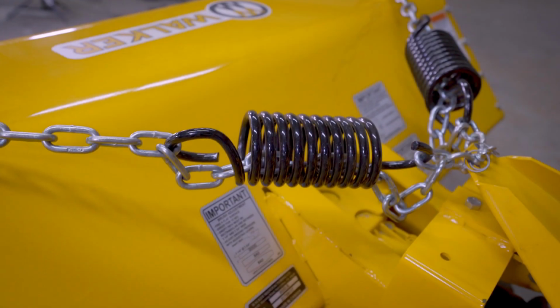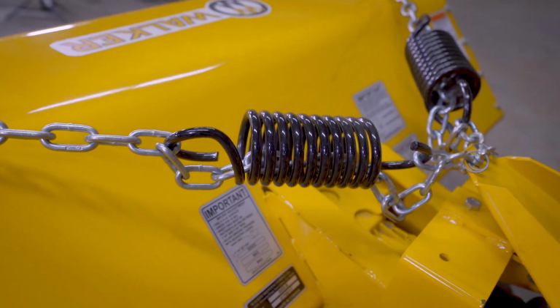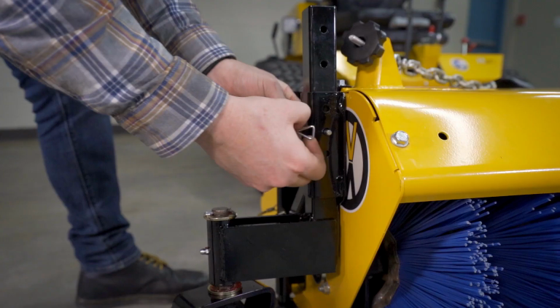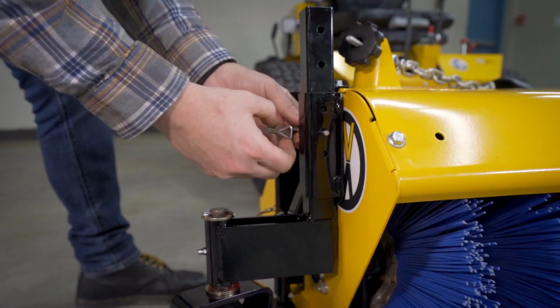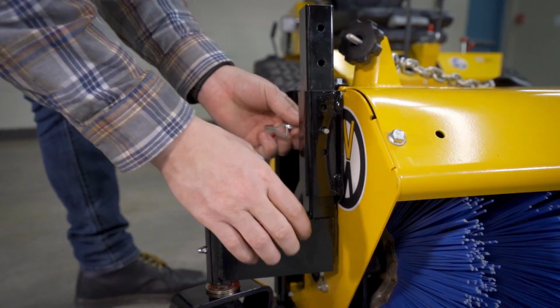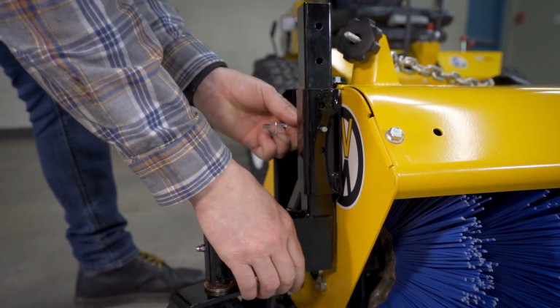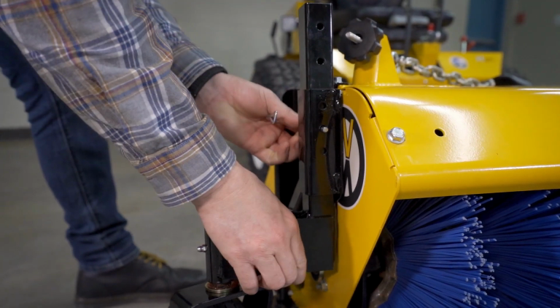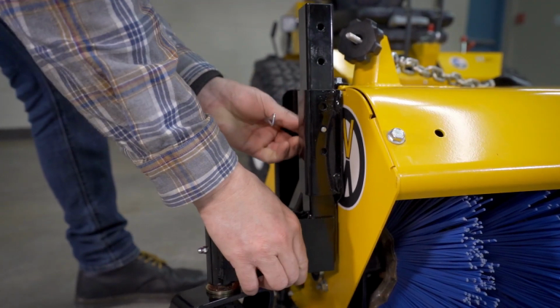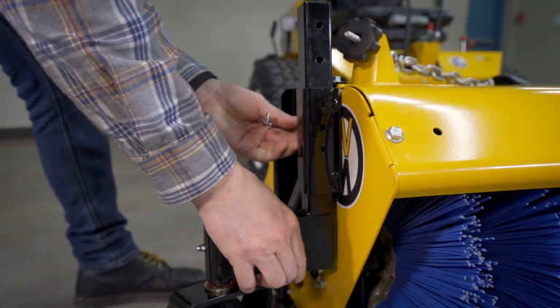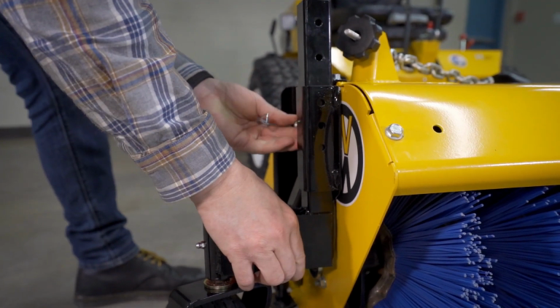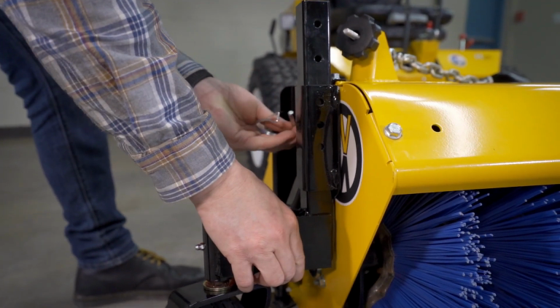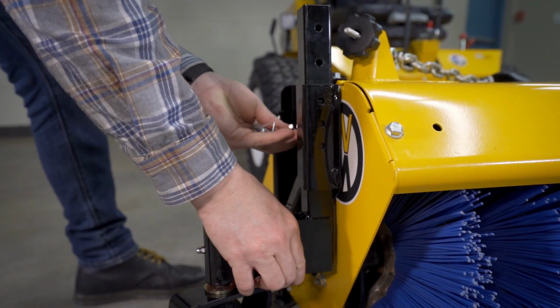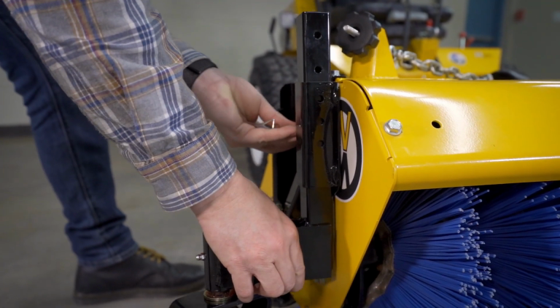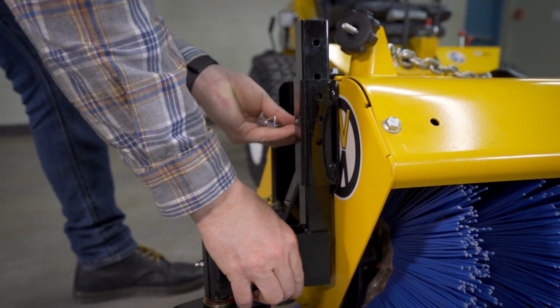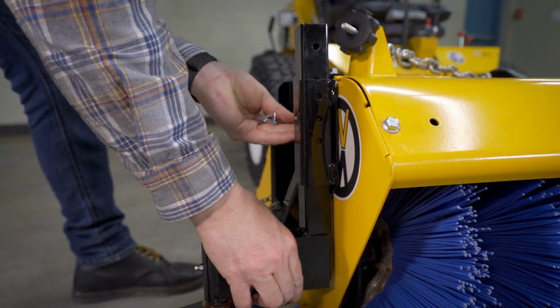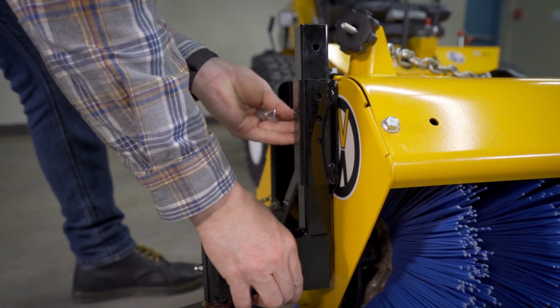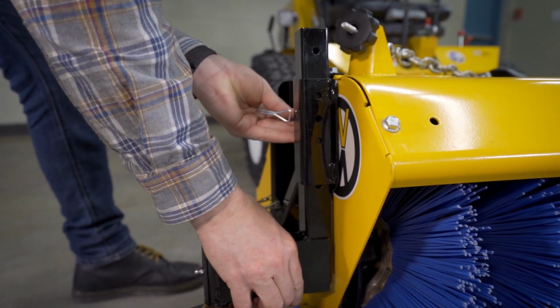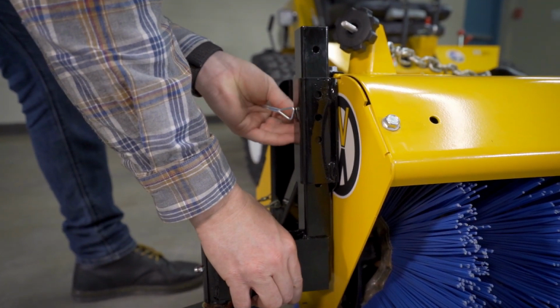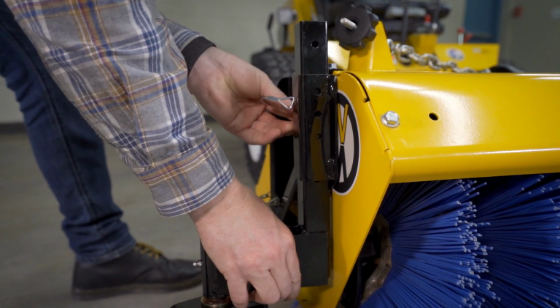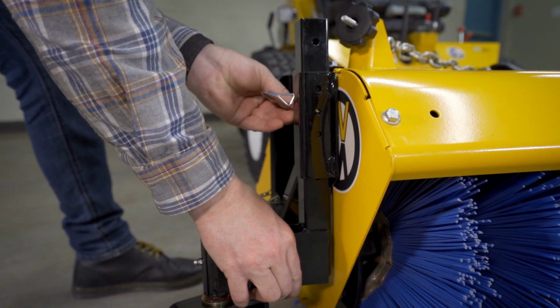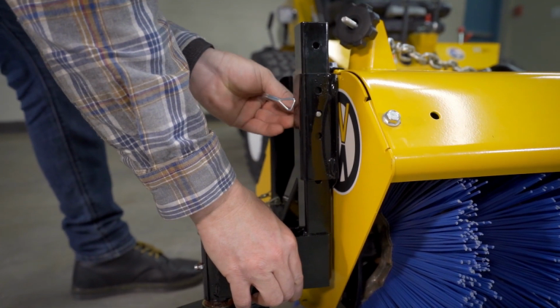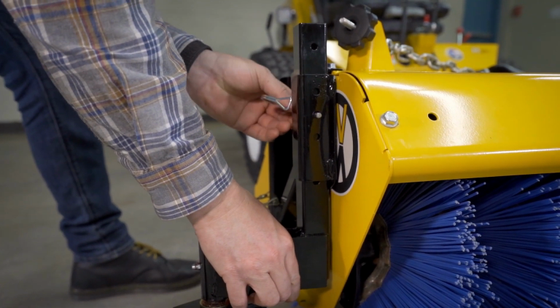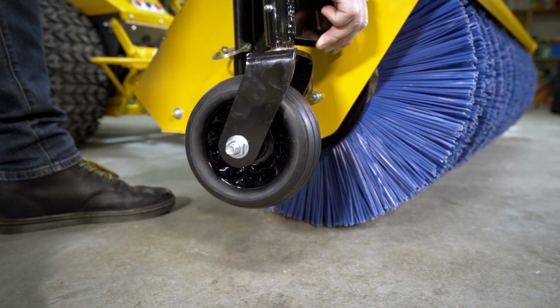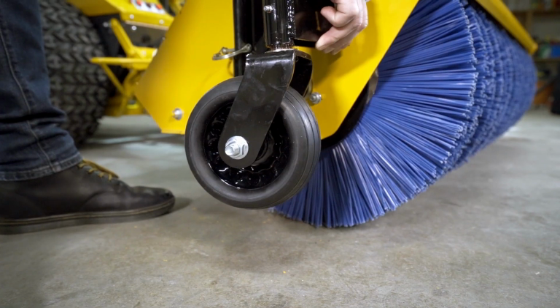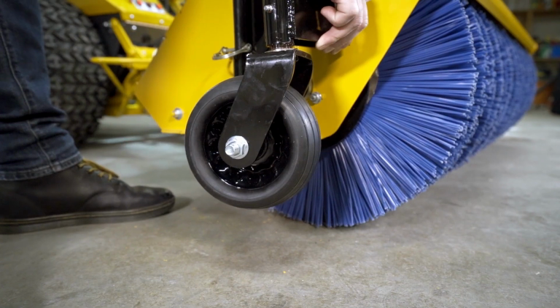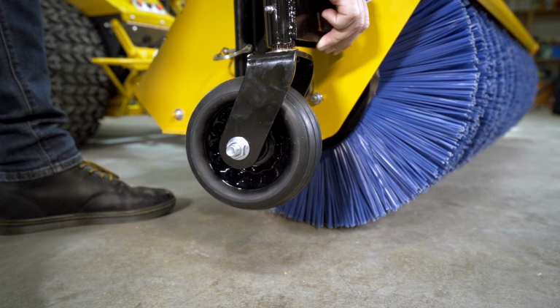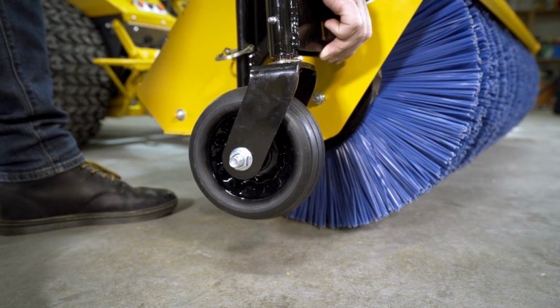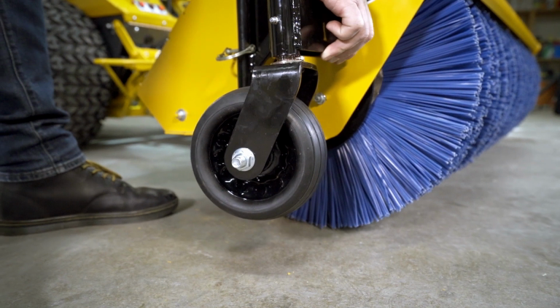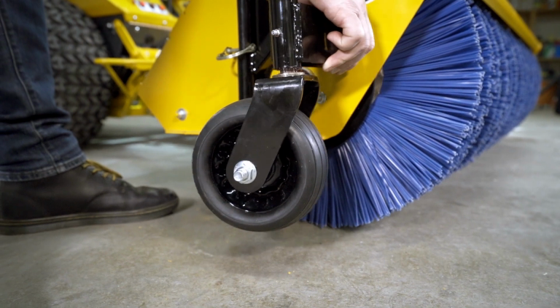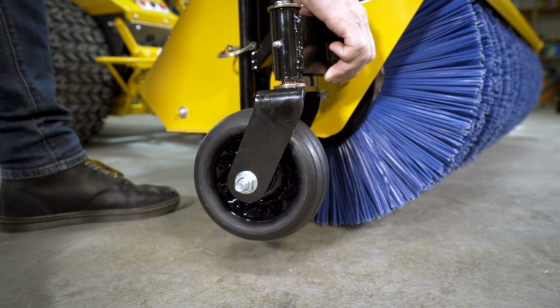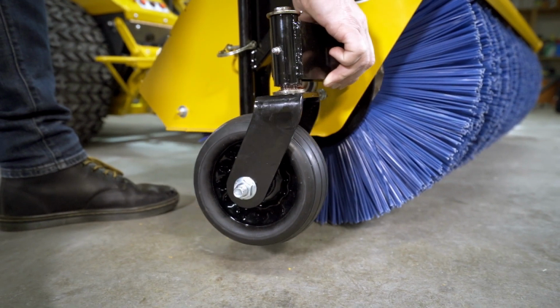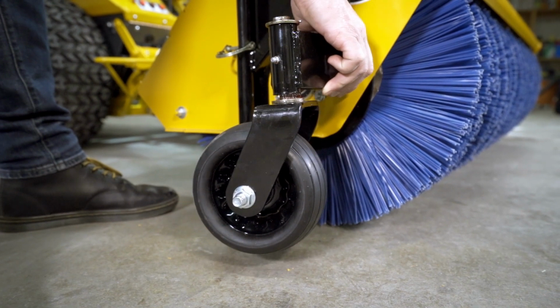If the optional guide wheels are in use, adjust their height to one inch lower than the desired brush height.